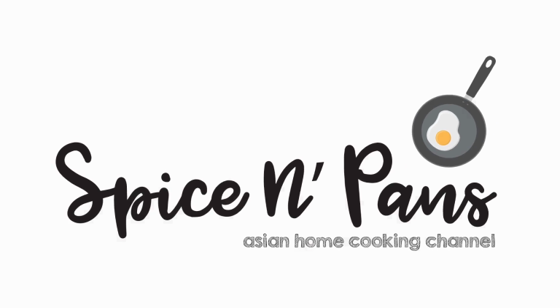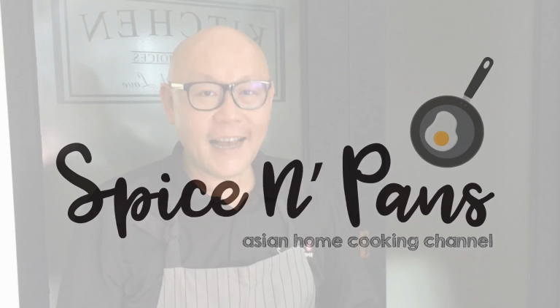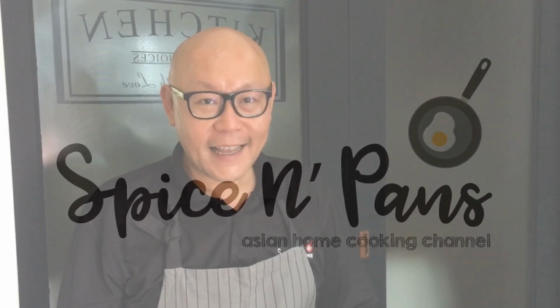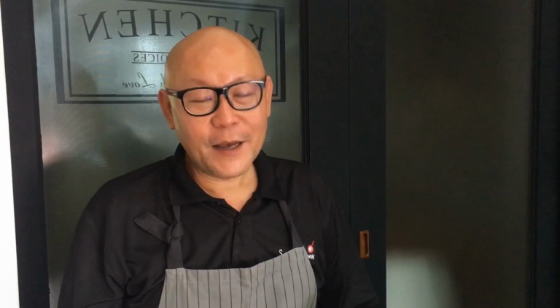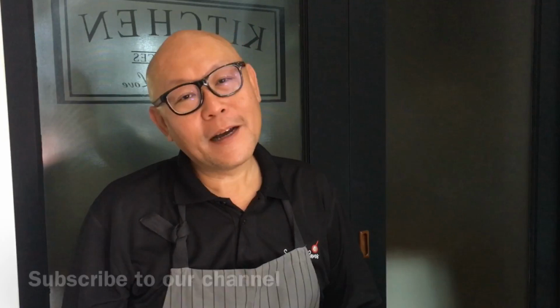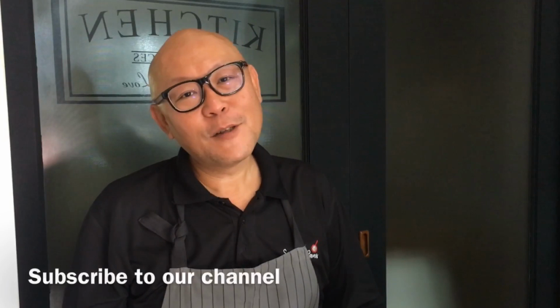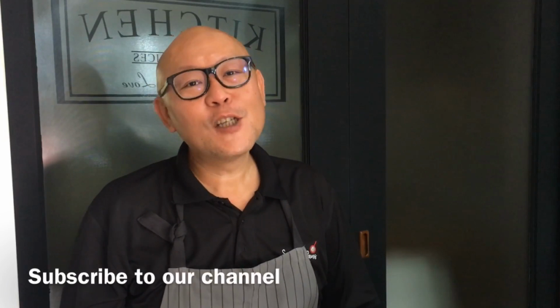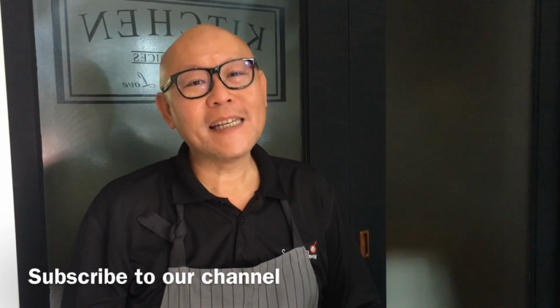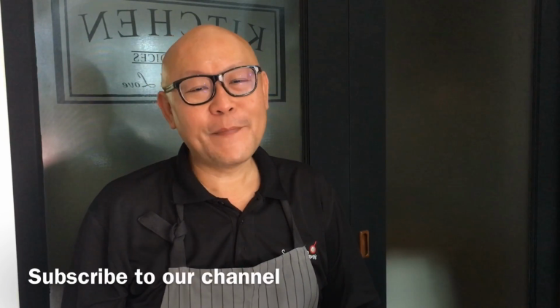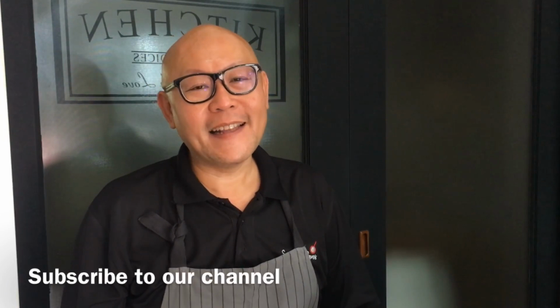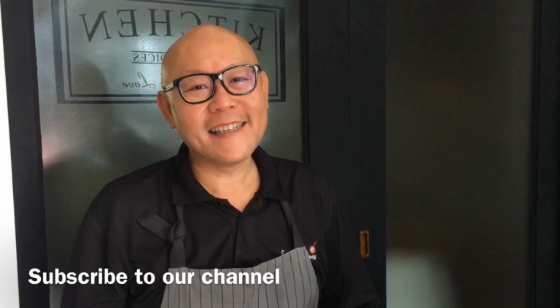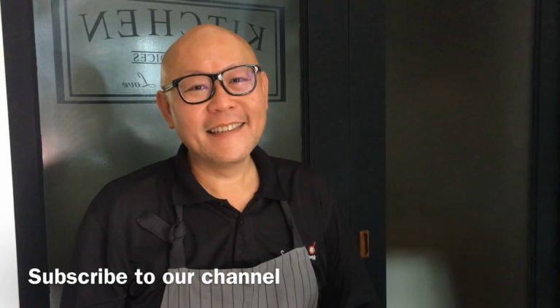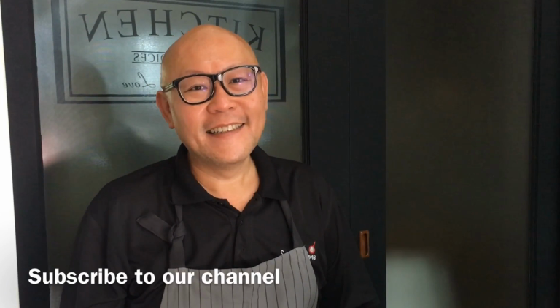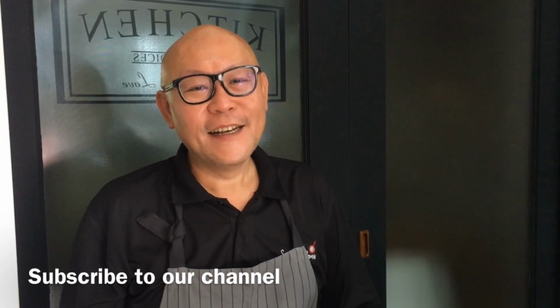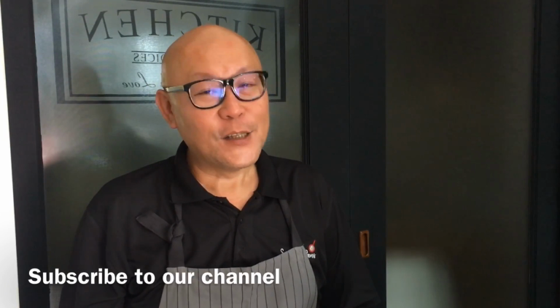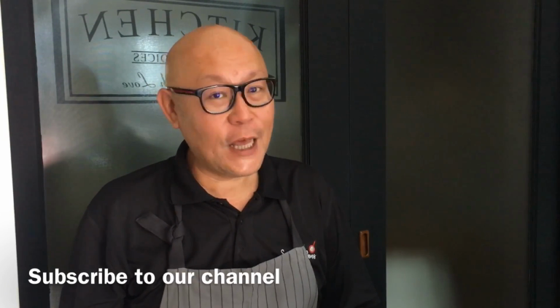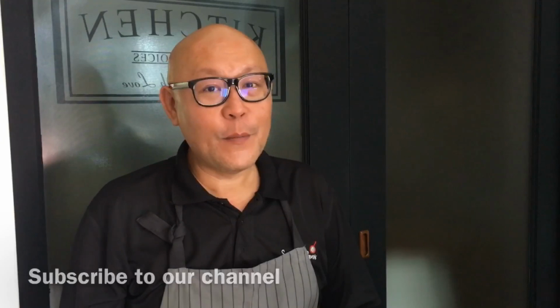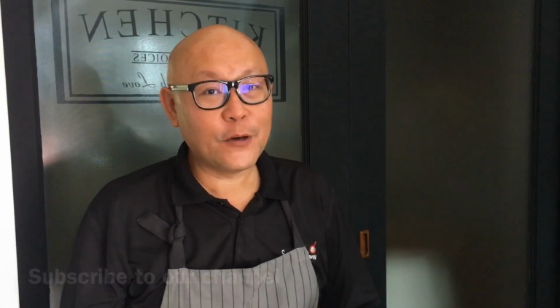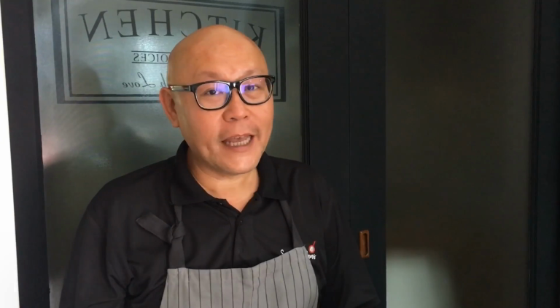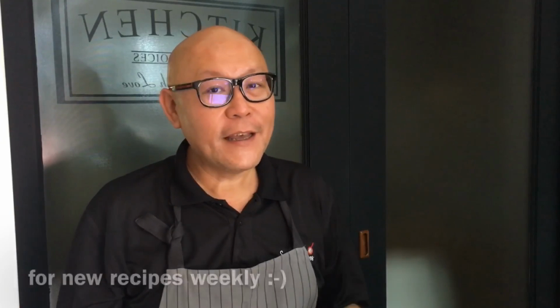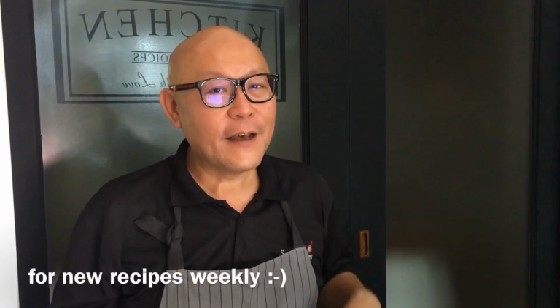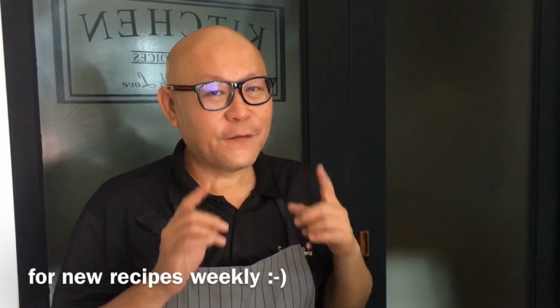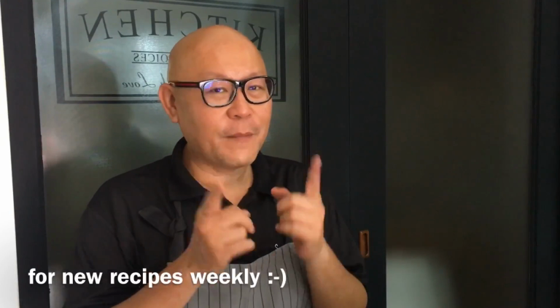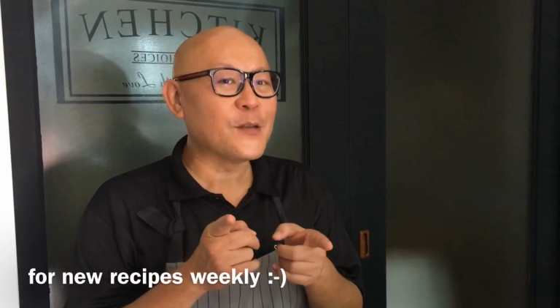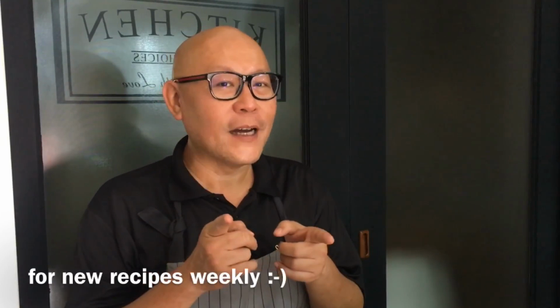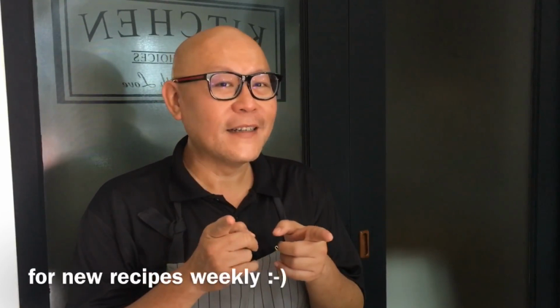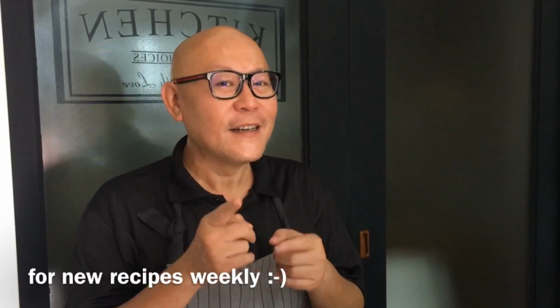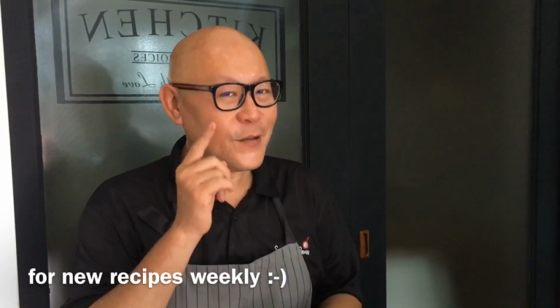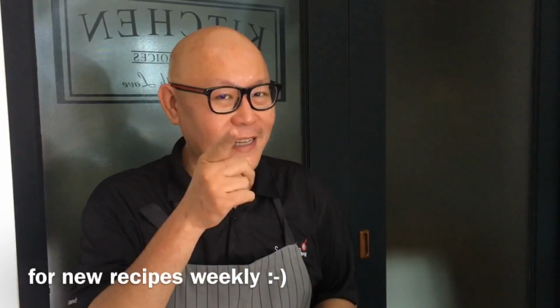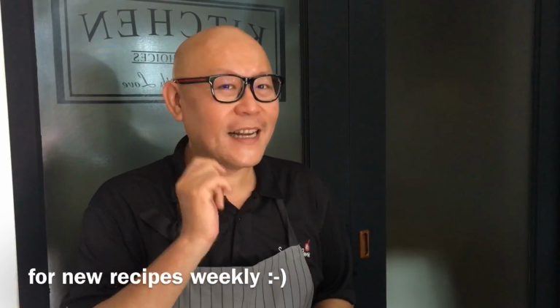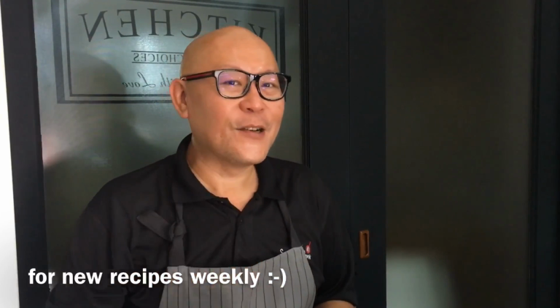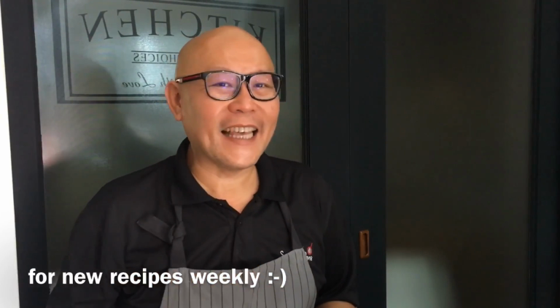Hi and welcome to Spice and Pans. Today we'll be cooking fried misoa. So let's start cooking.